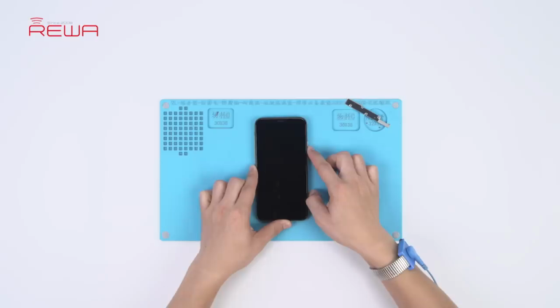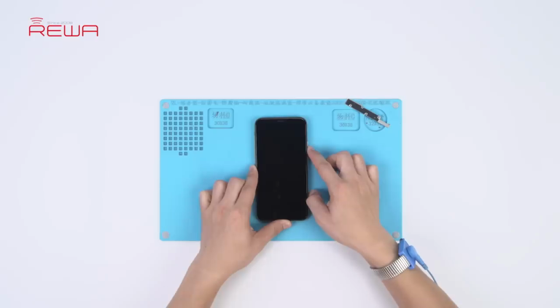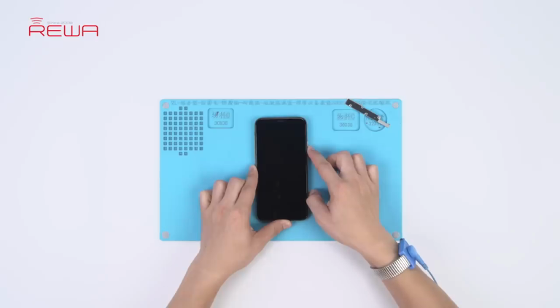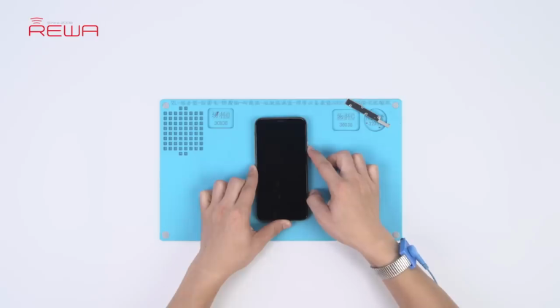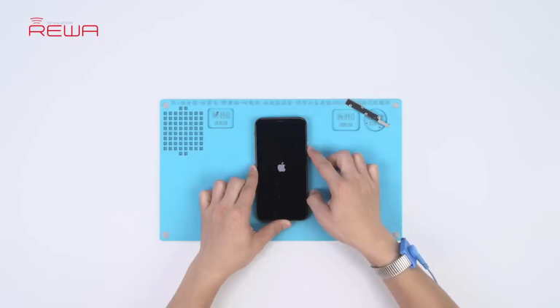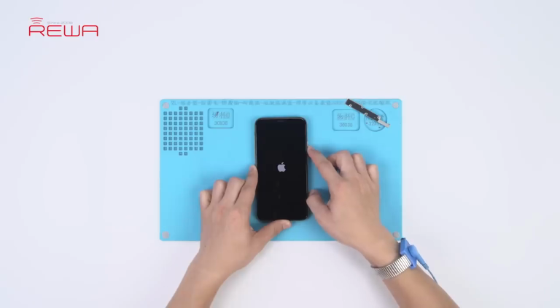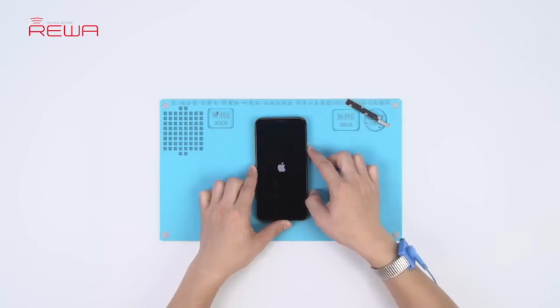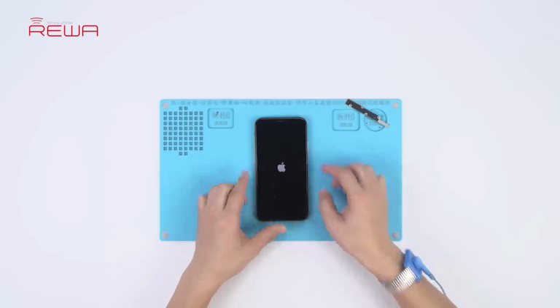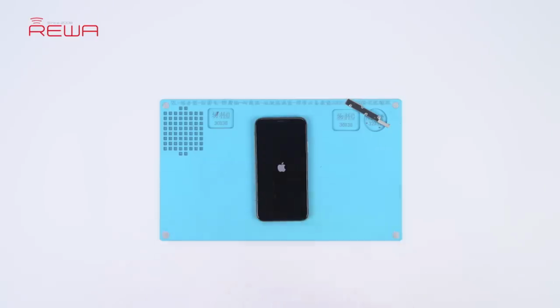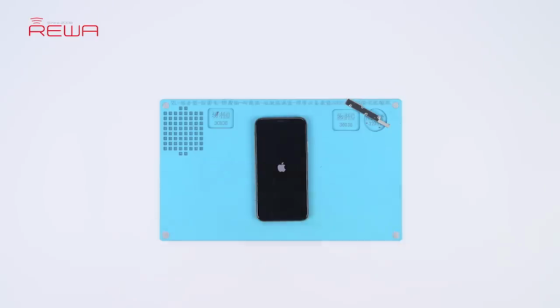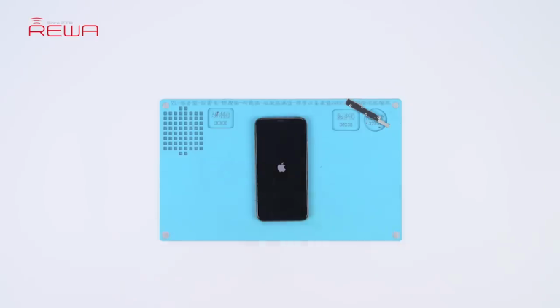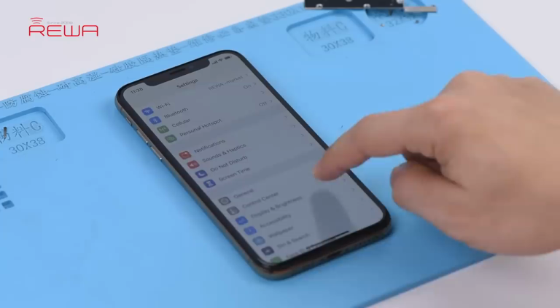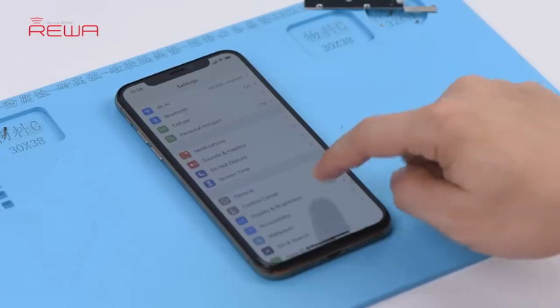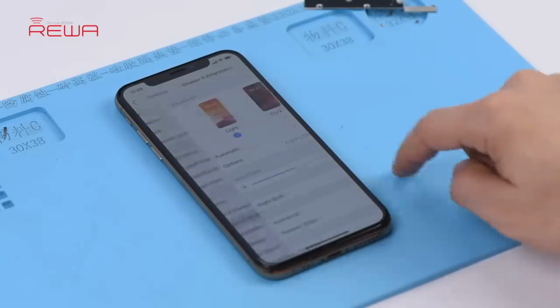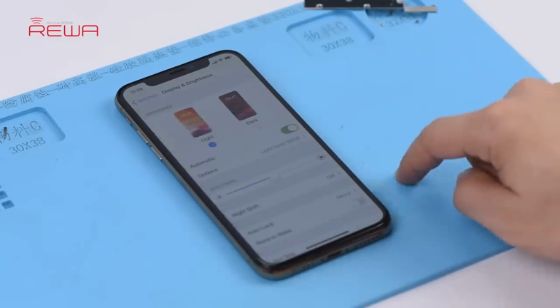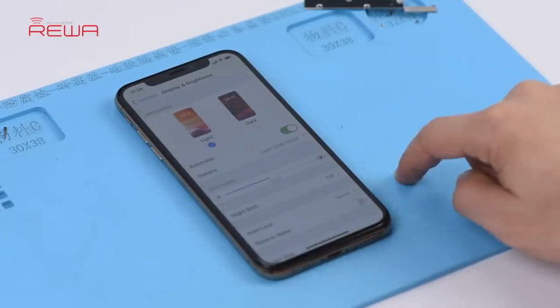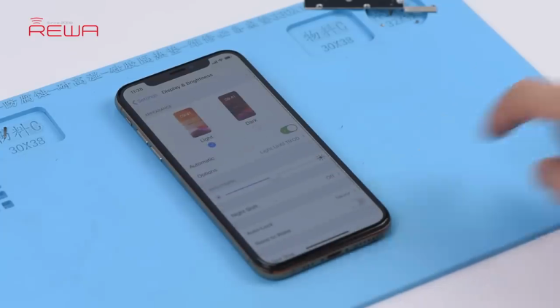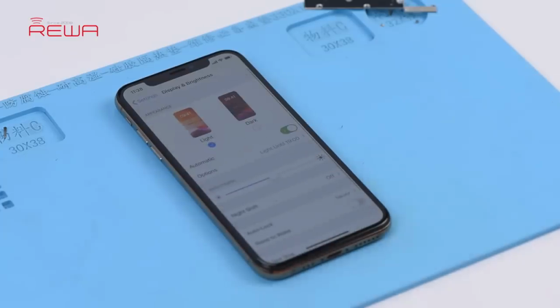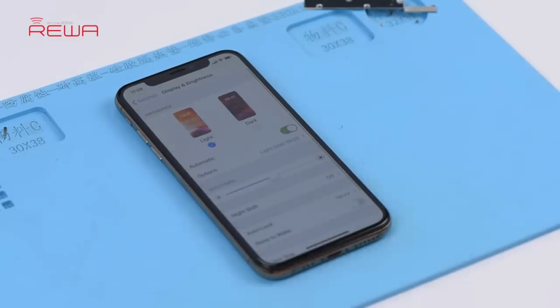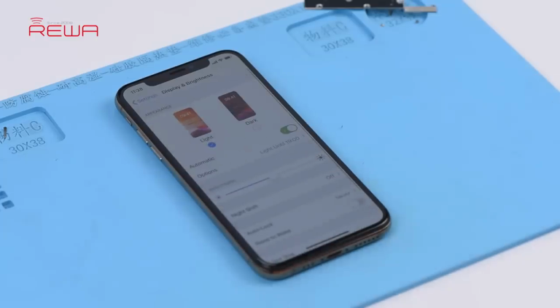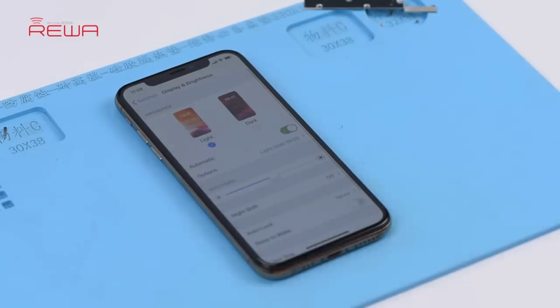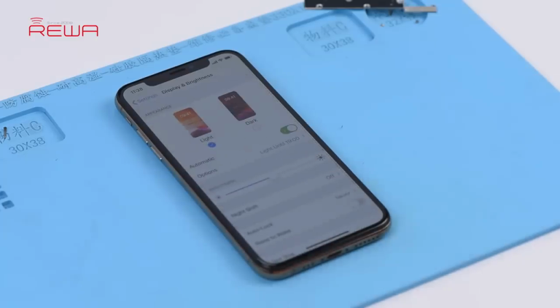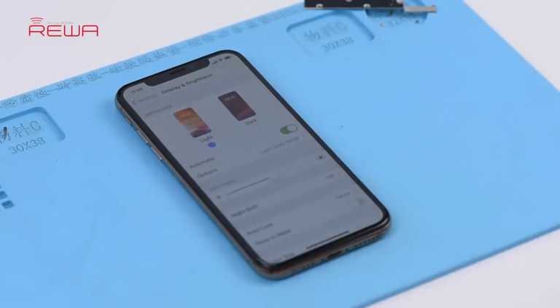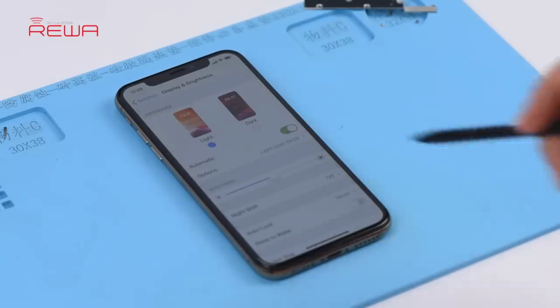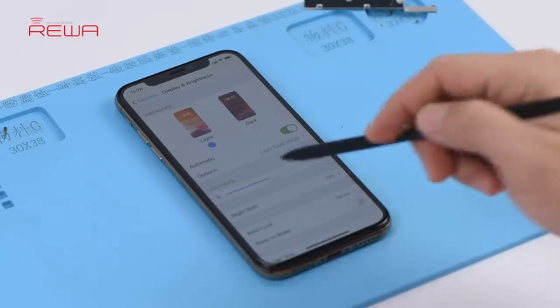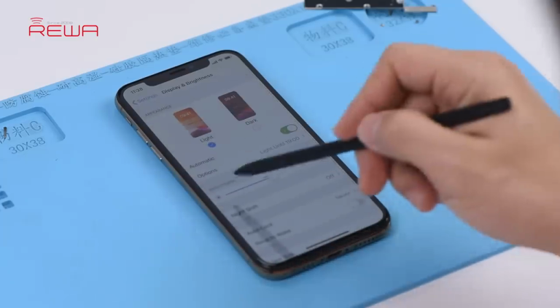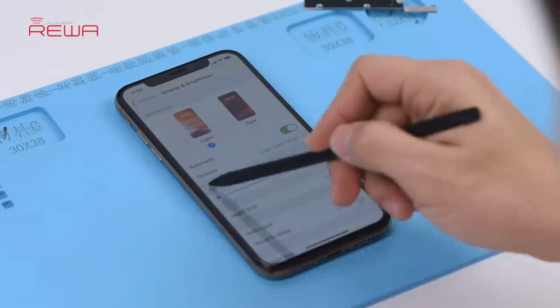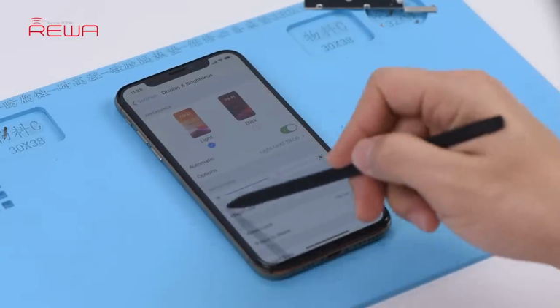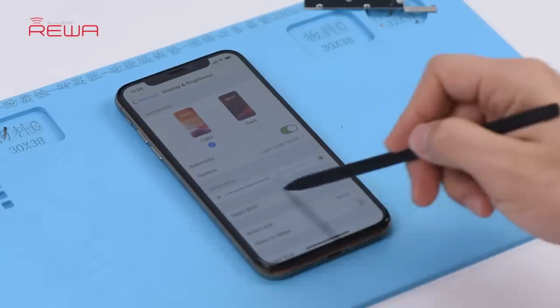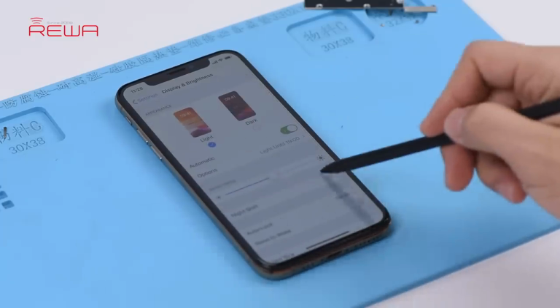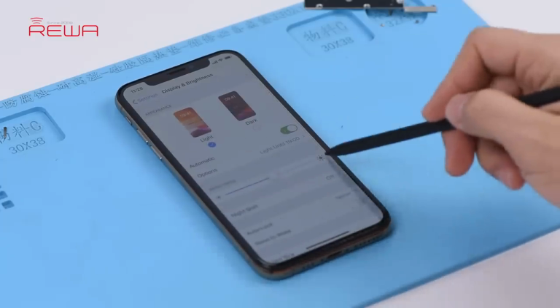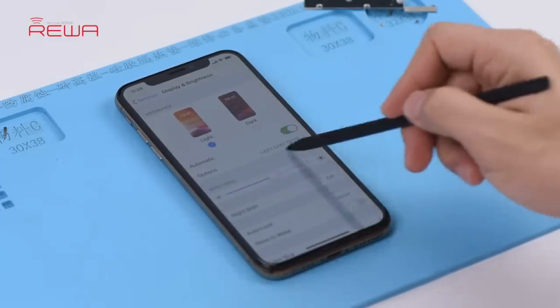Press the power button to turn on the phone. Tap Display and Brightness. The True Tone option has vanished.